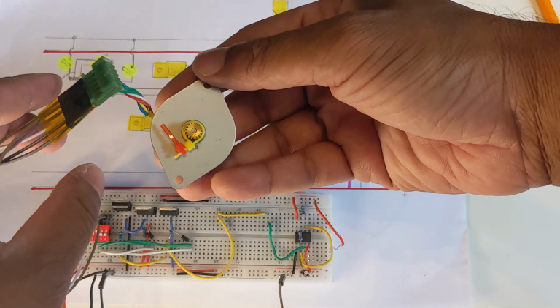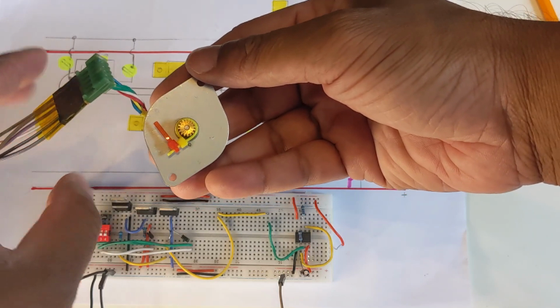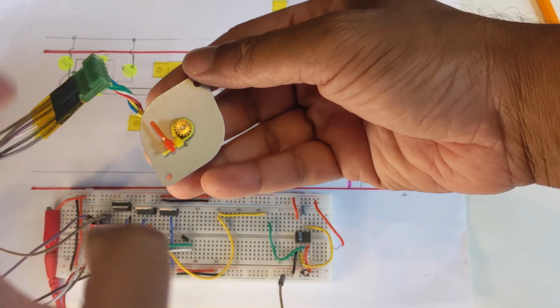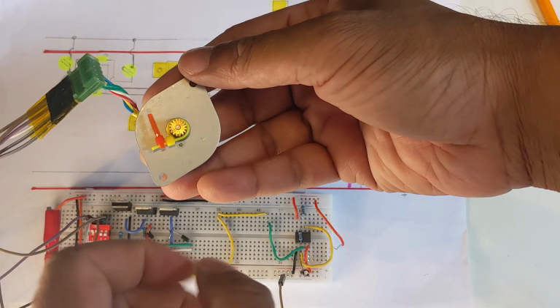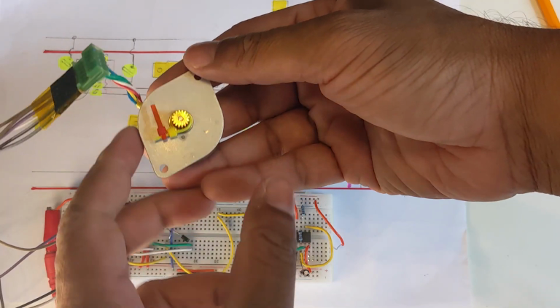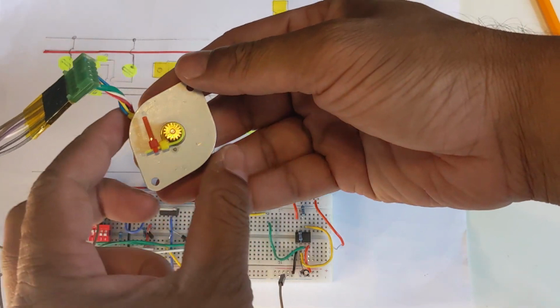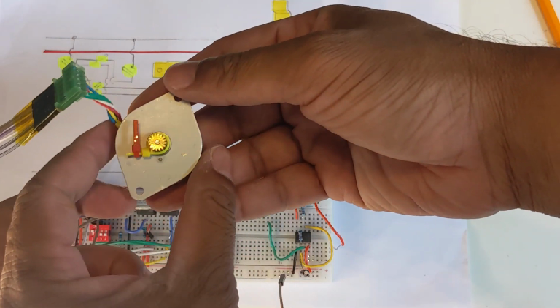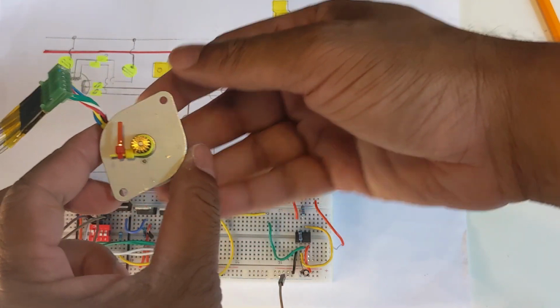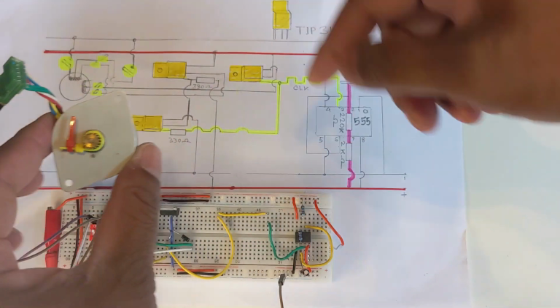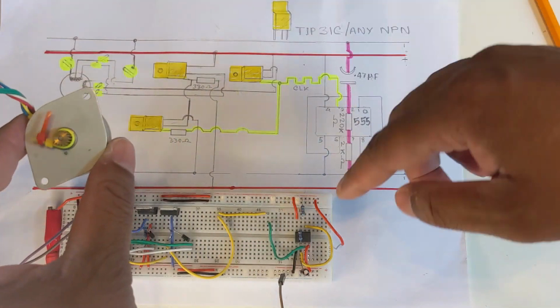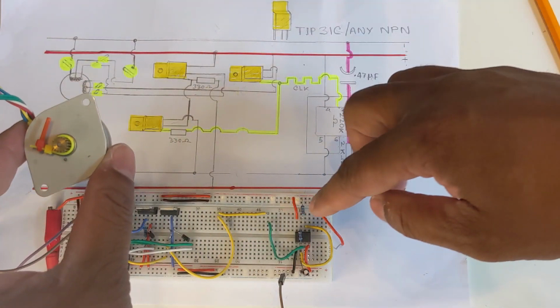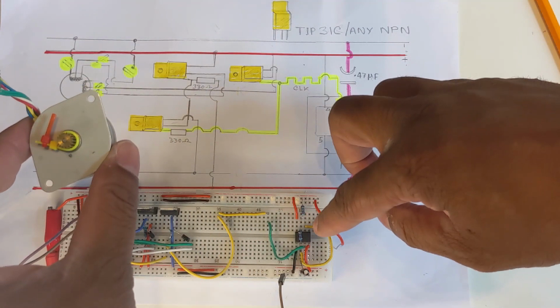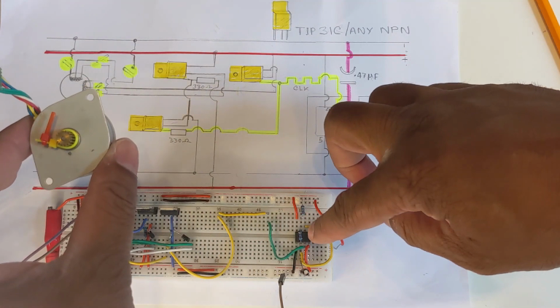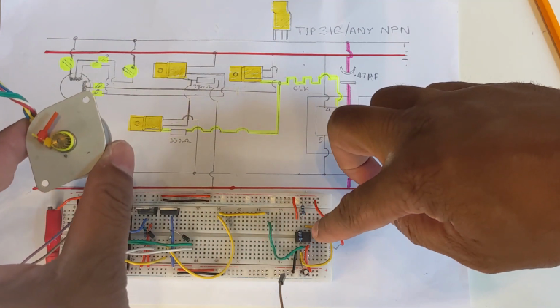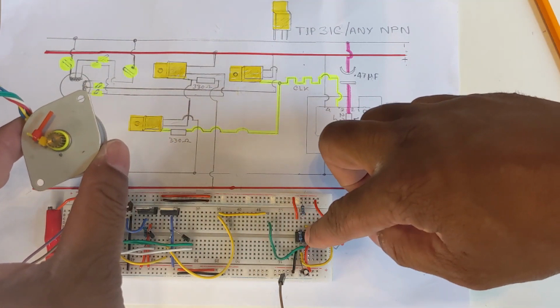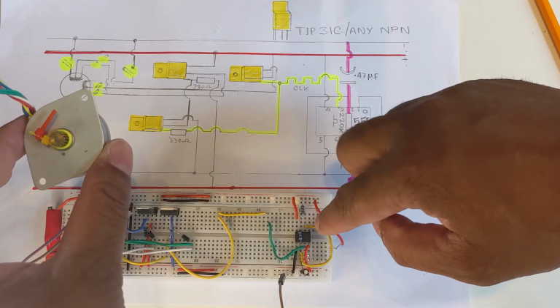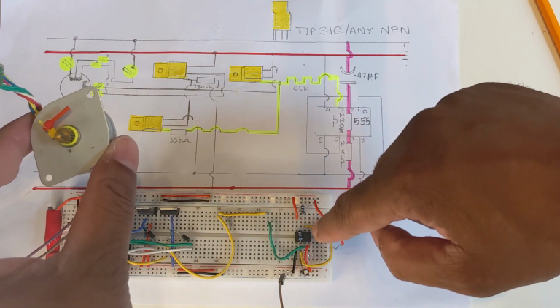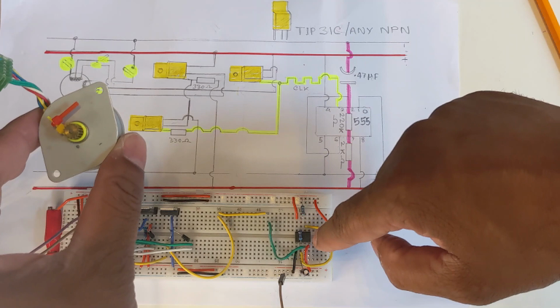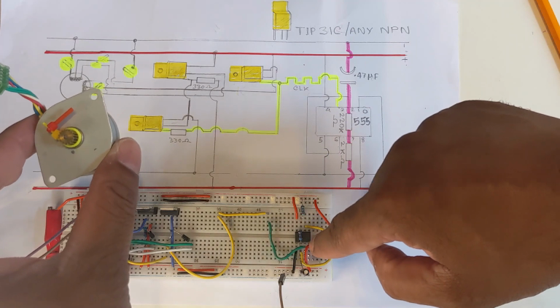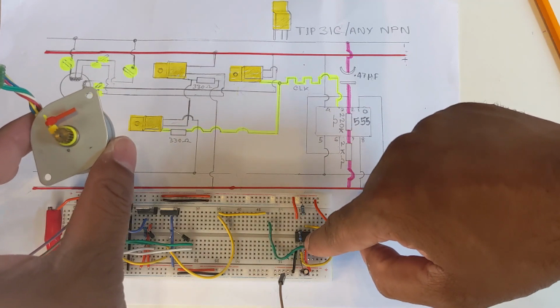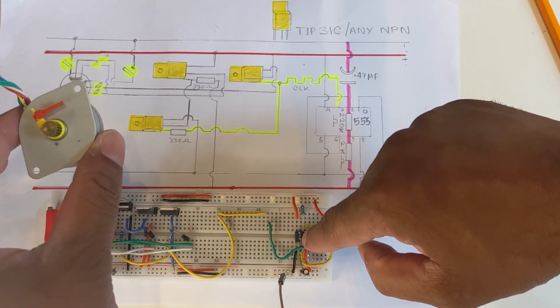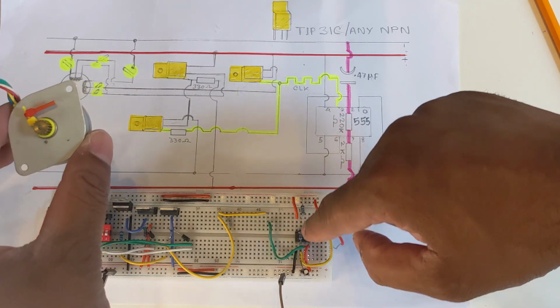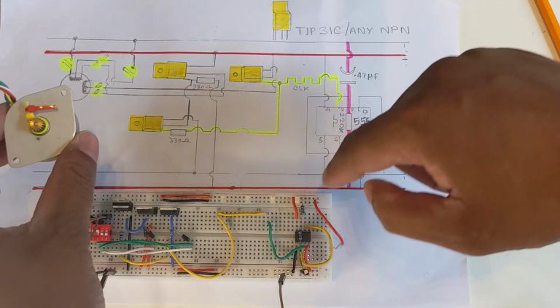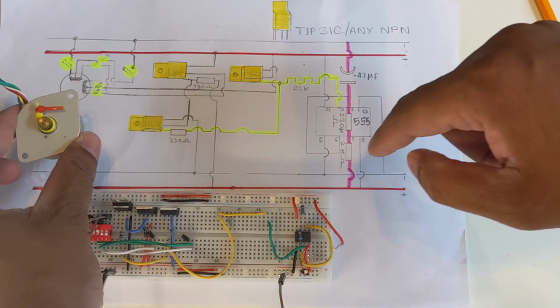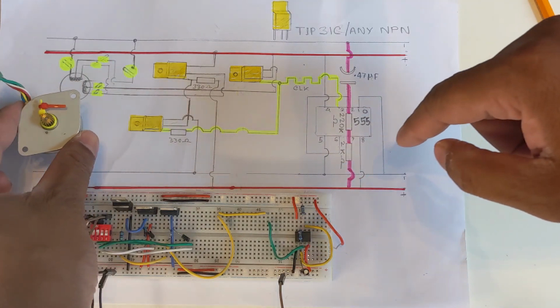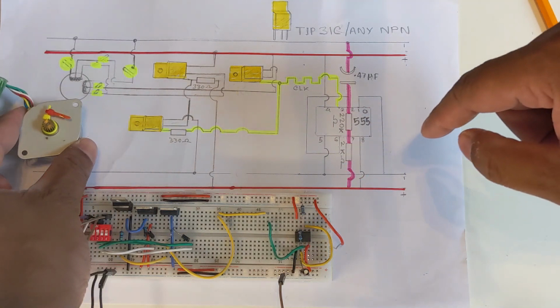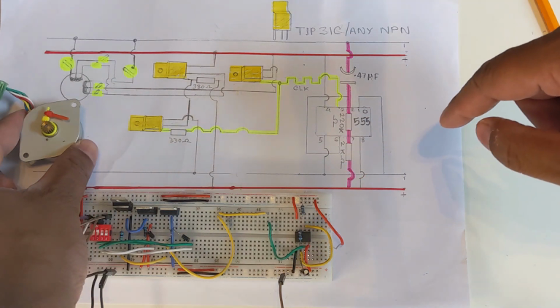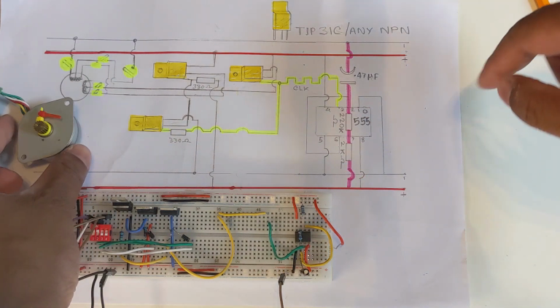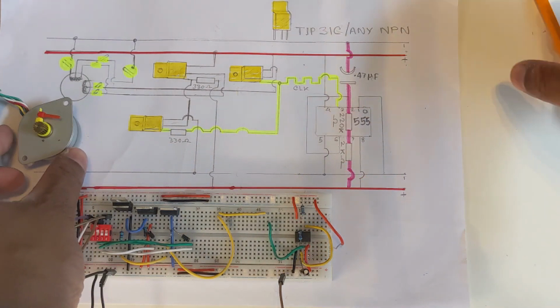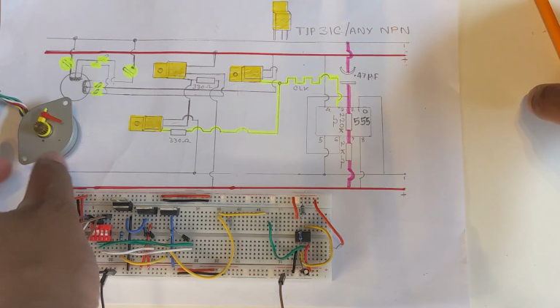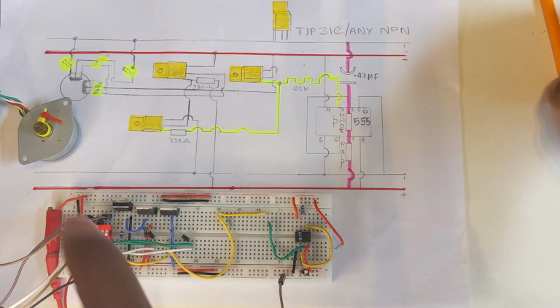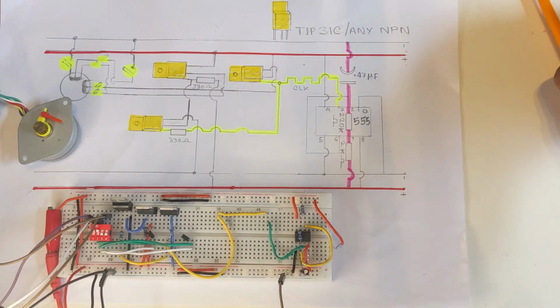This motor has got six cables and it has got two primary coils inside. This is why they are called bipolar.